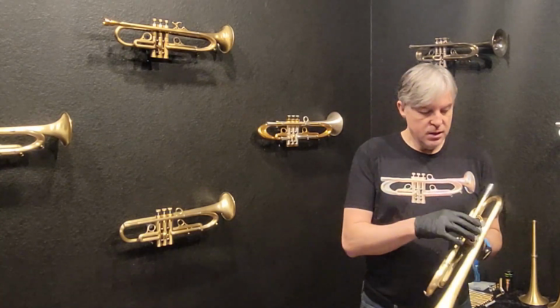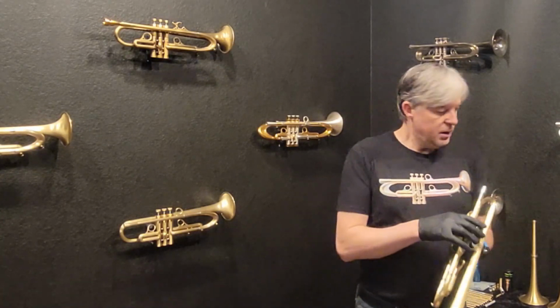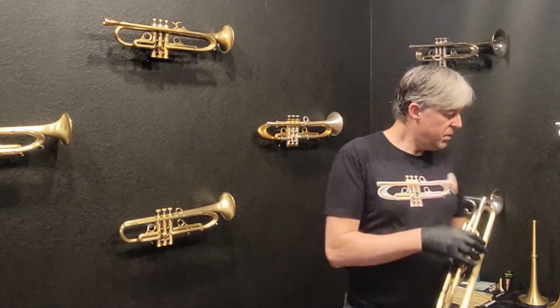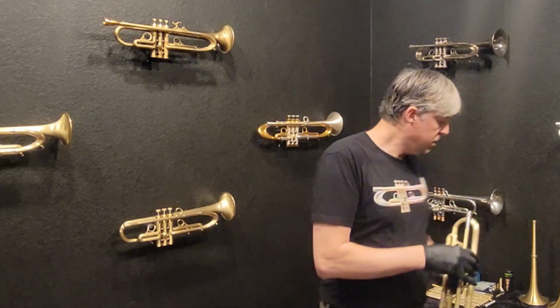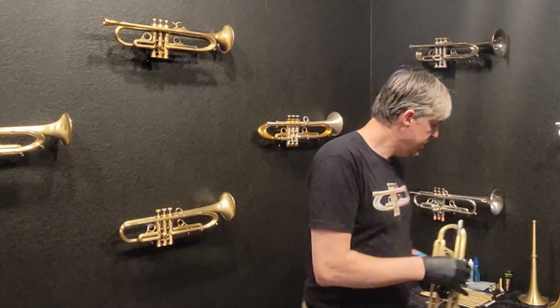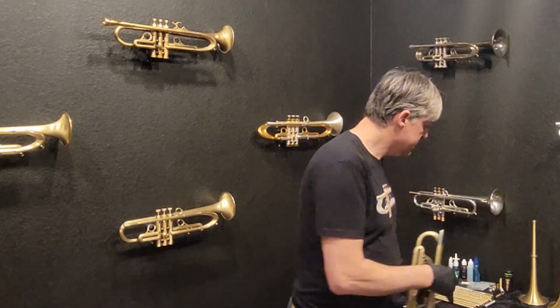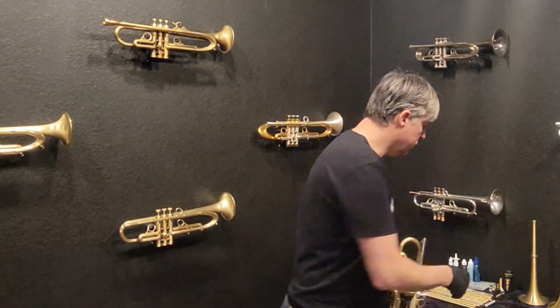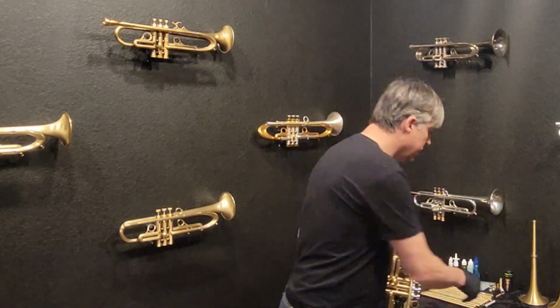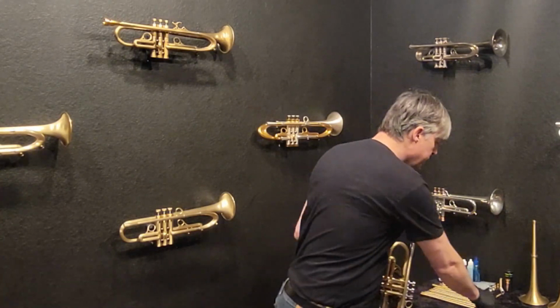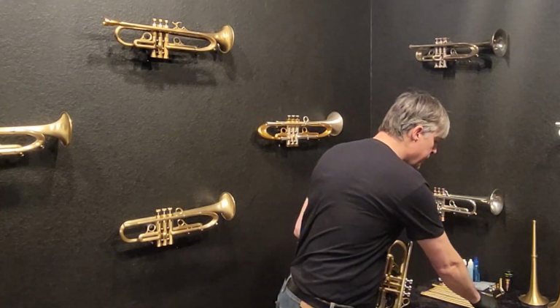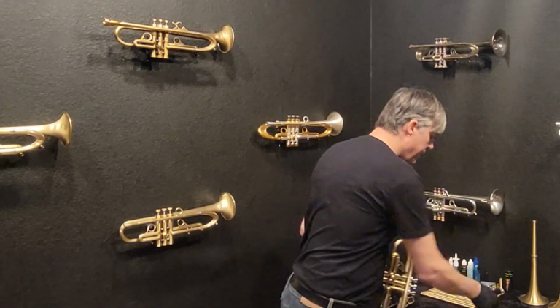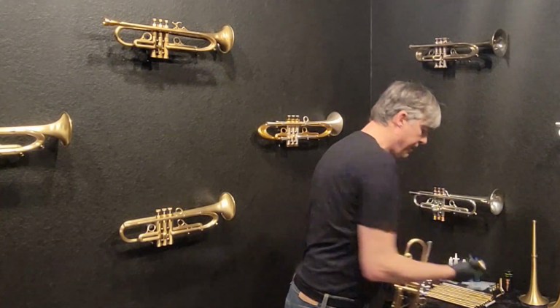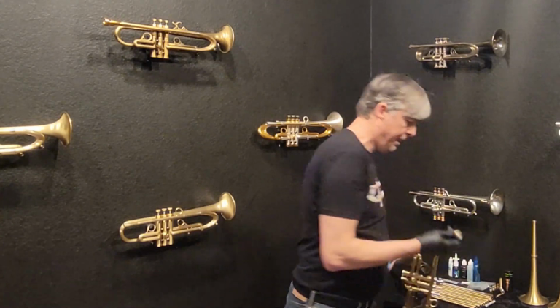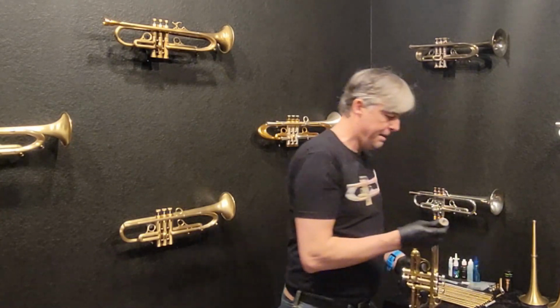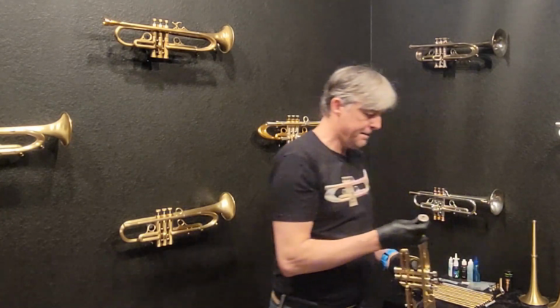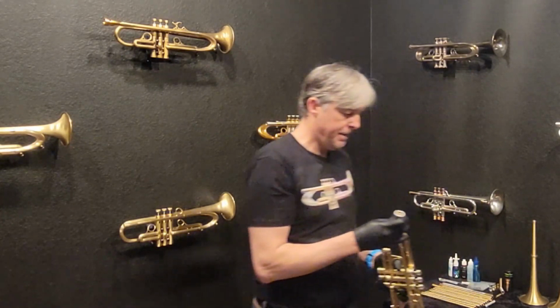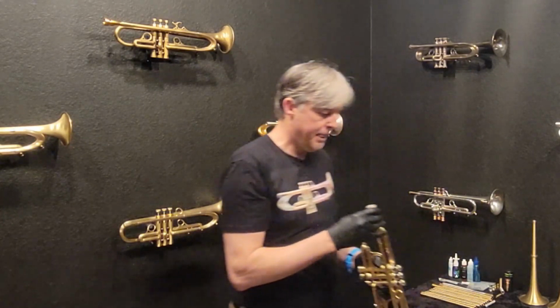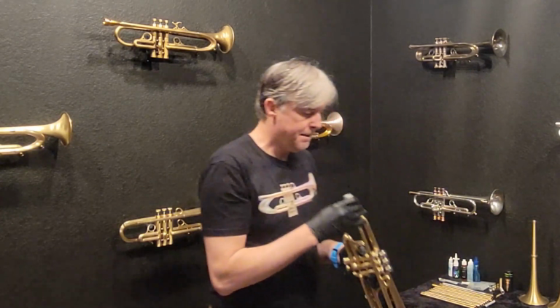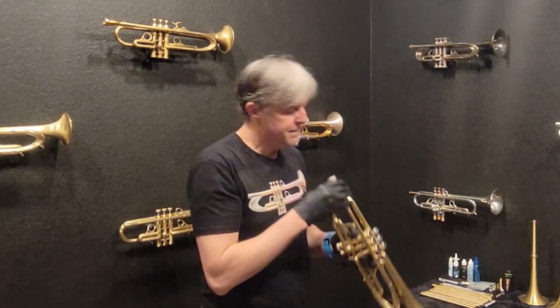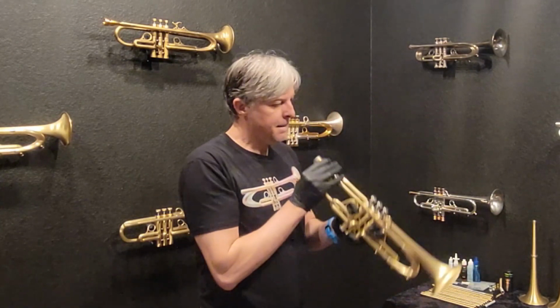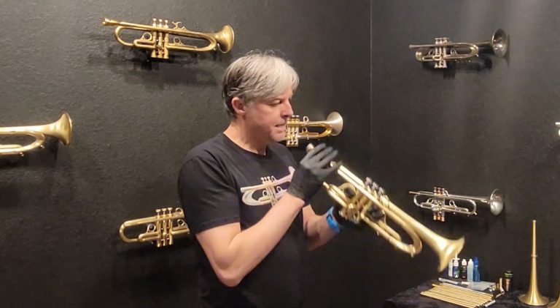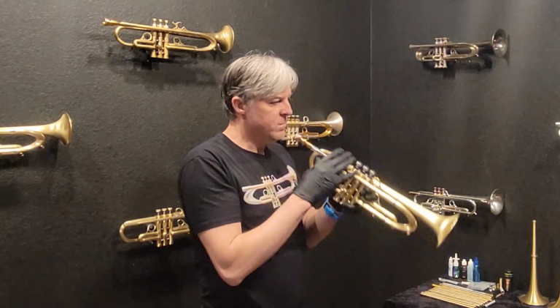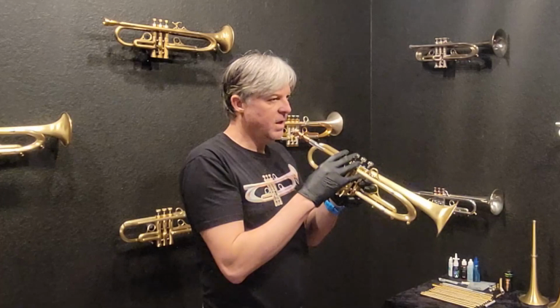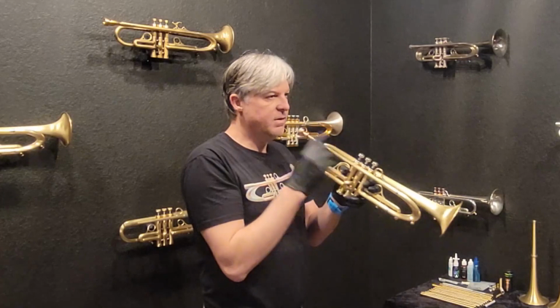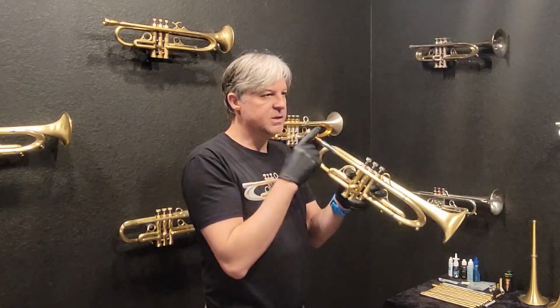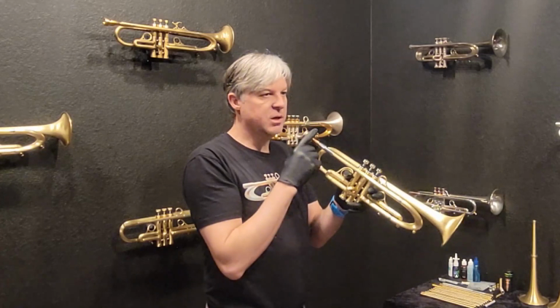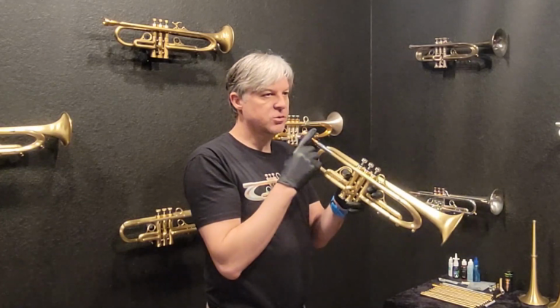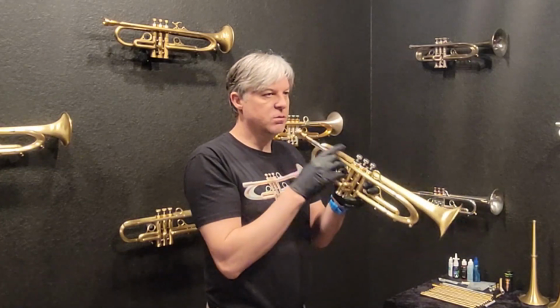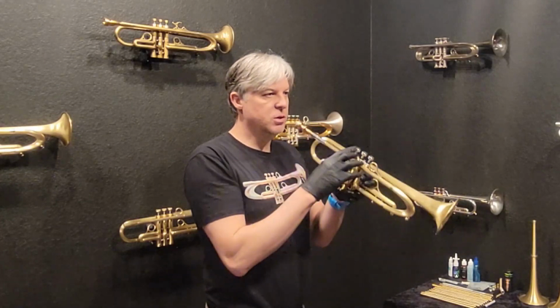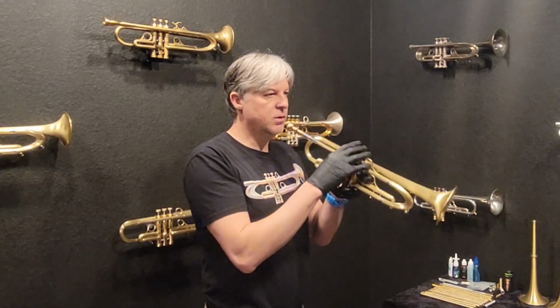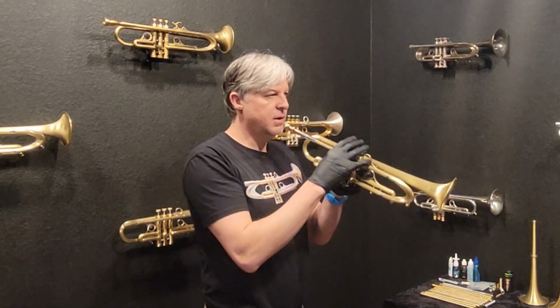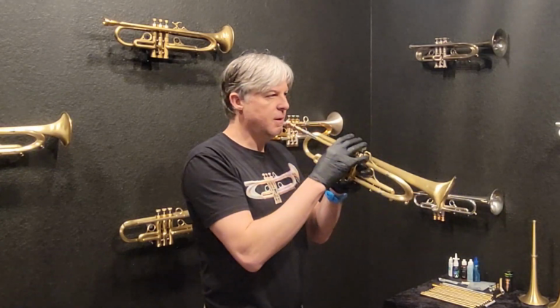Let me play this for you. I've got the Spectre Tumble in right now.